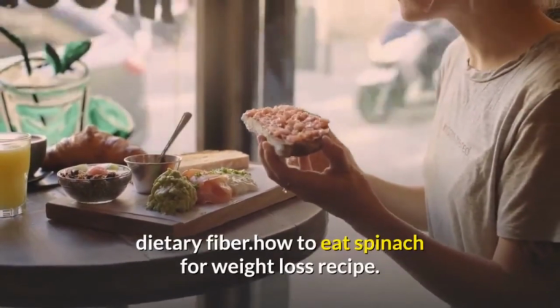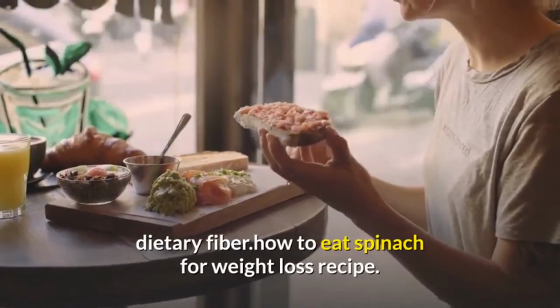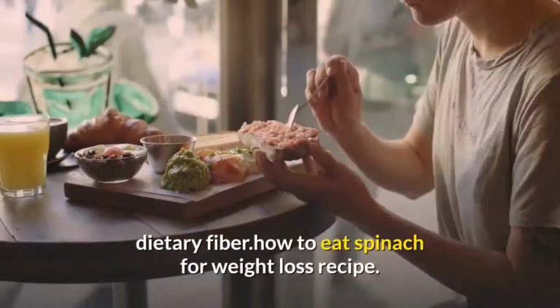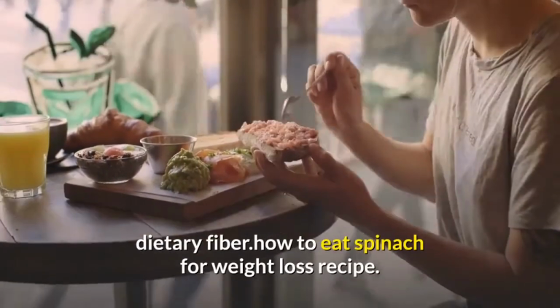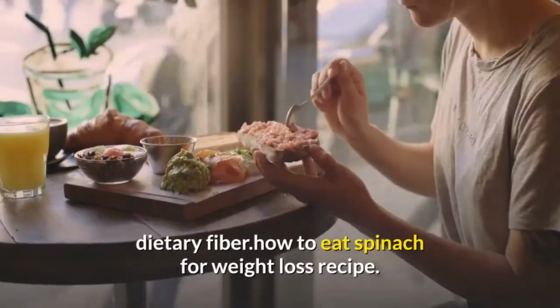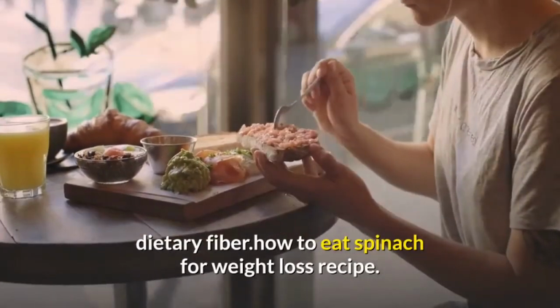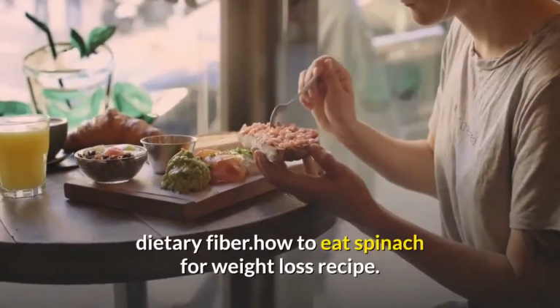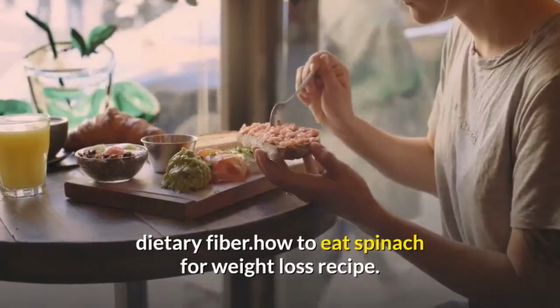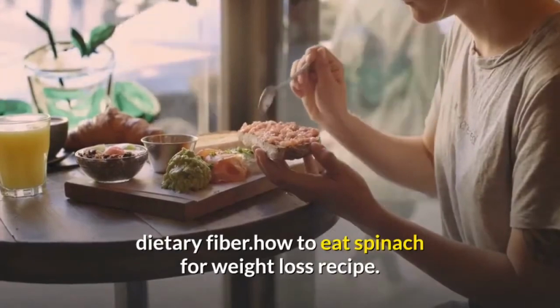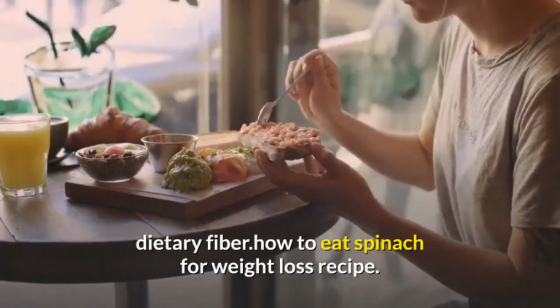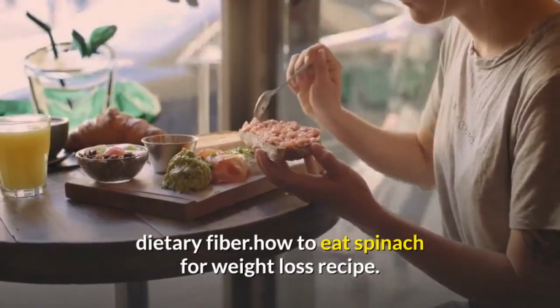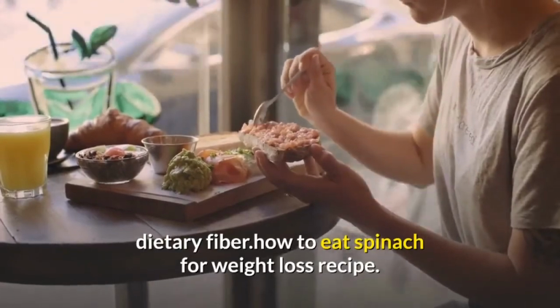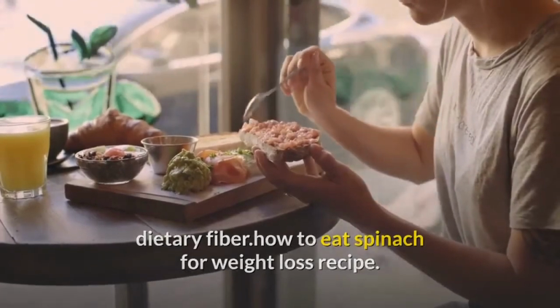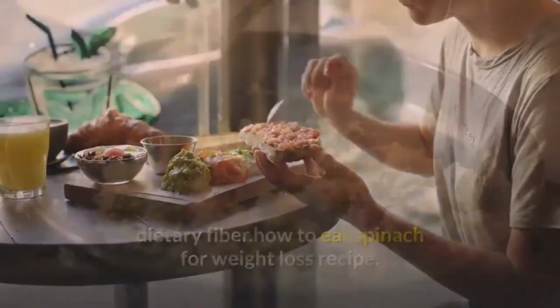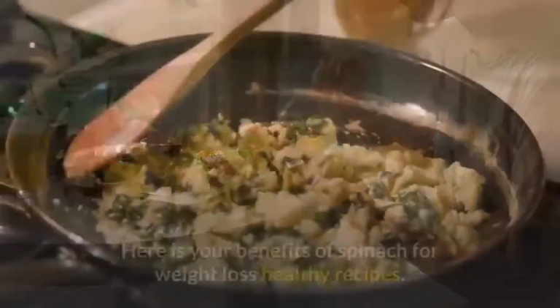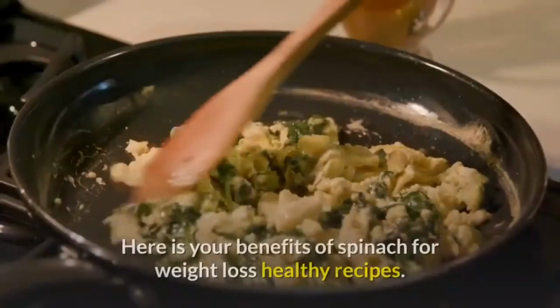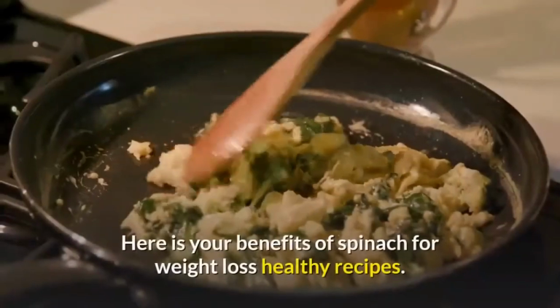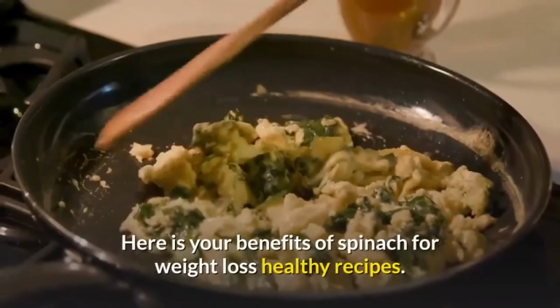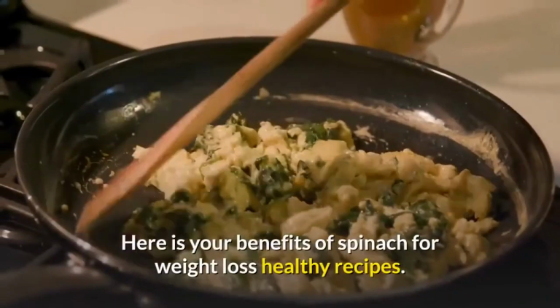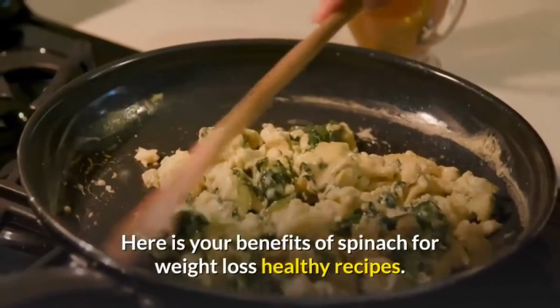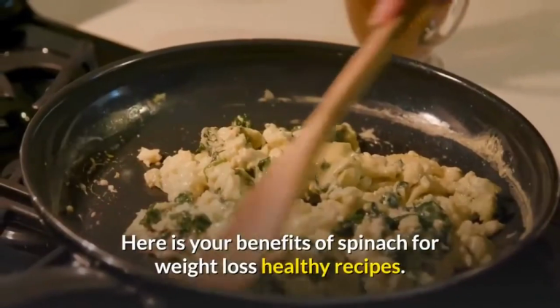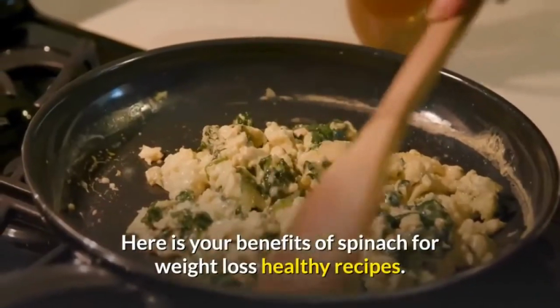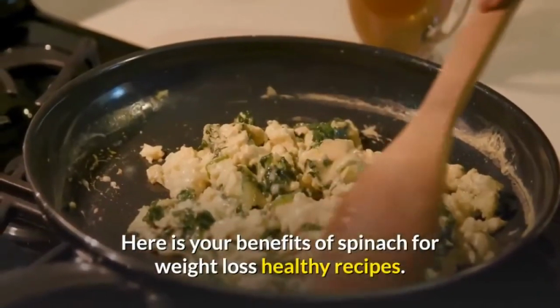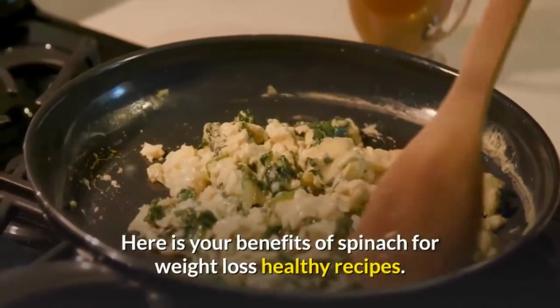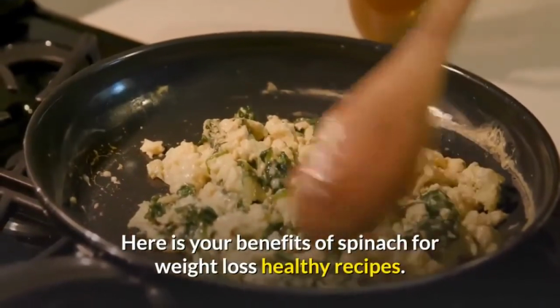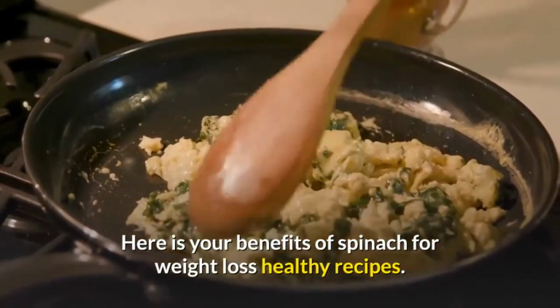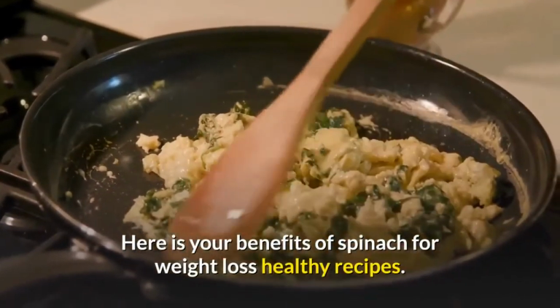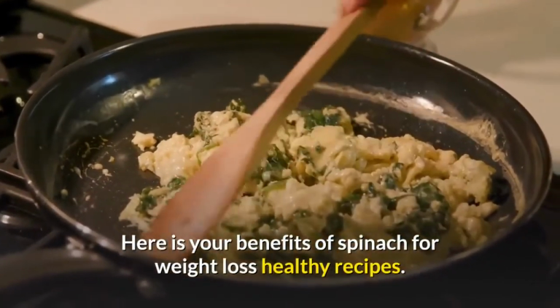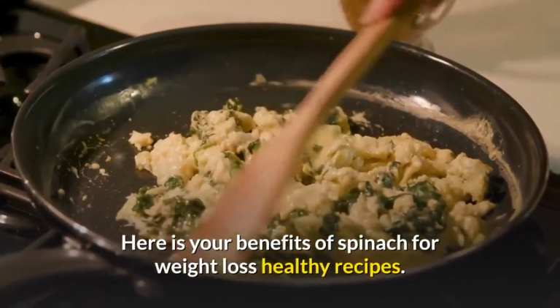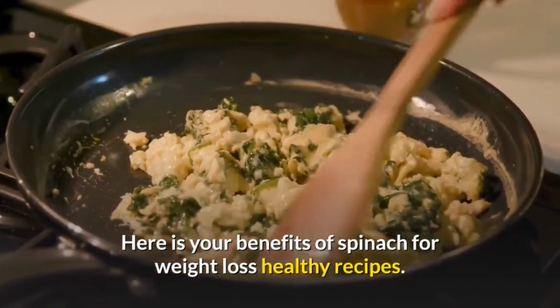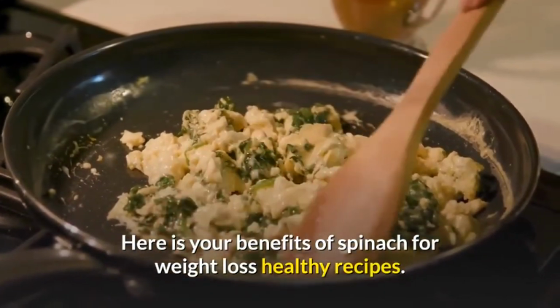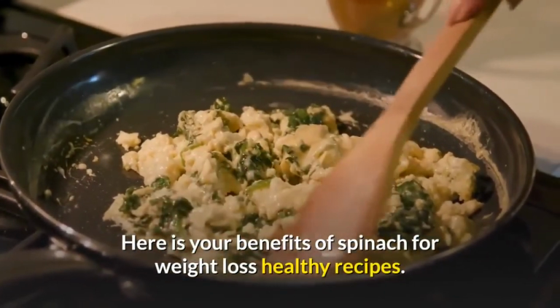How to eat spinach for weight loss recipe — here are your benefits of spinach for weight loss in healthy recipes.